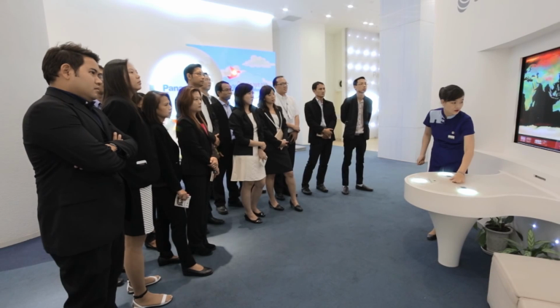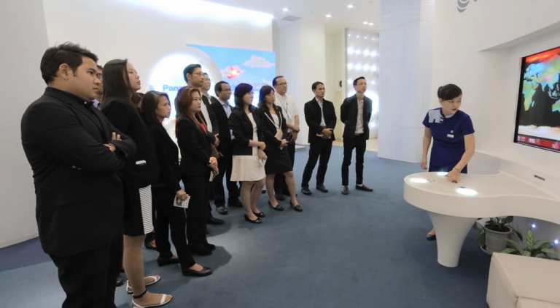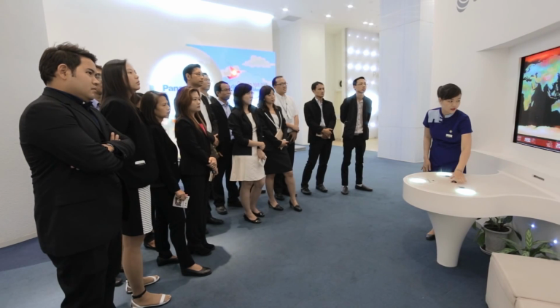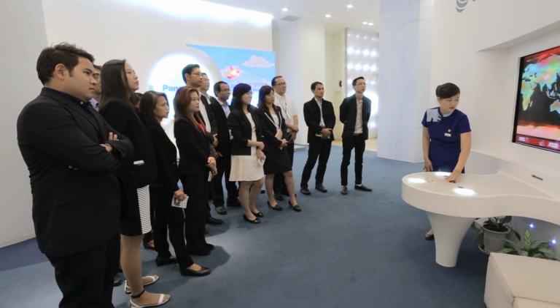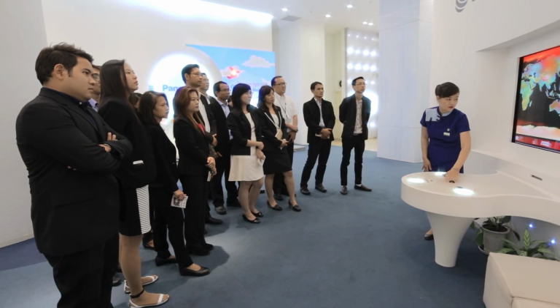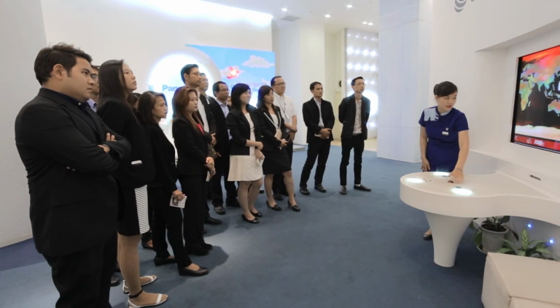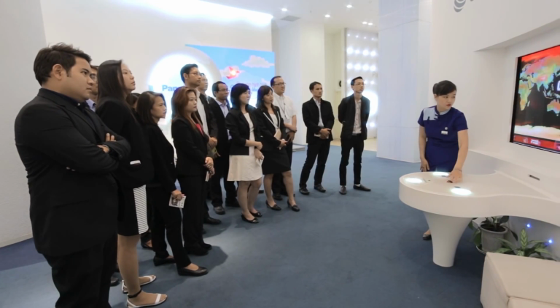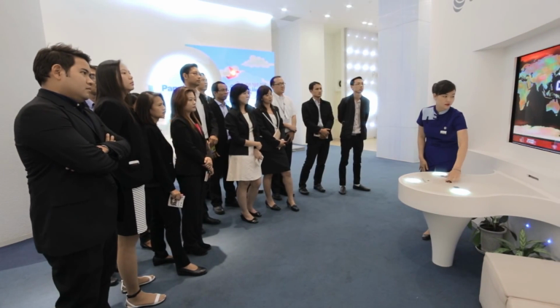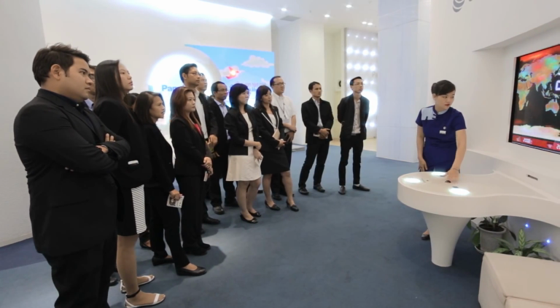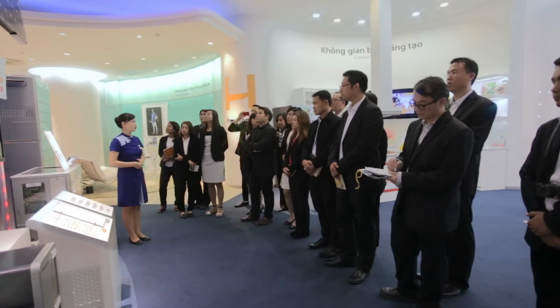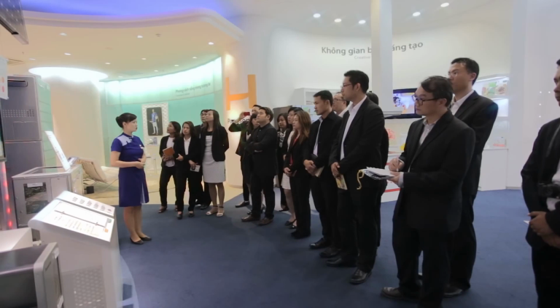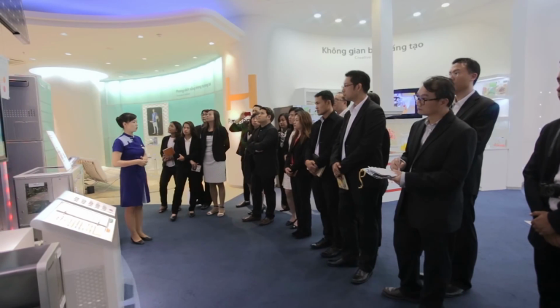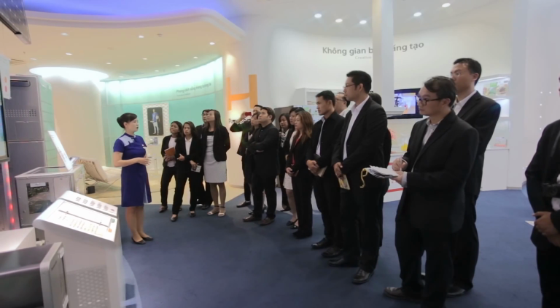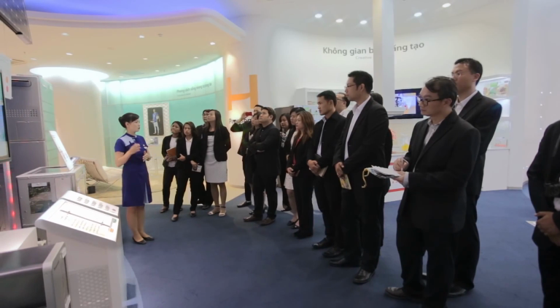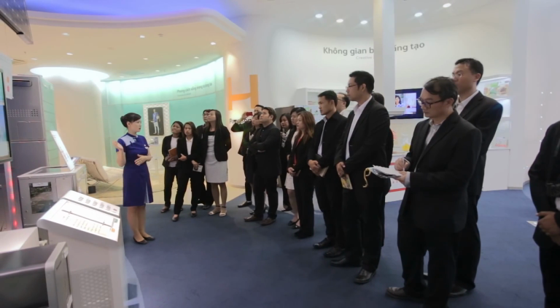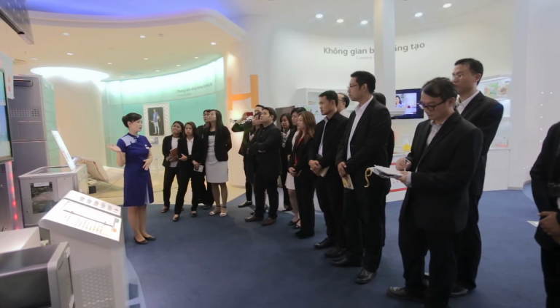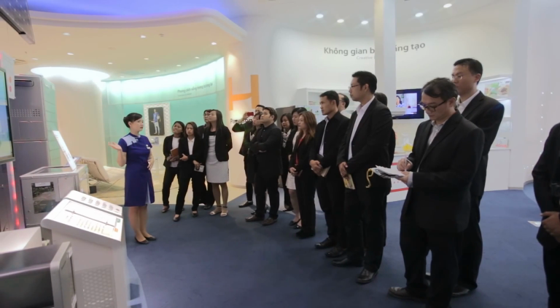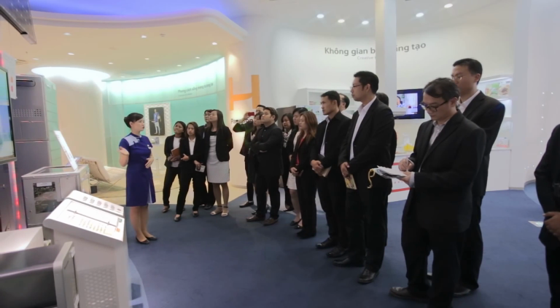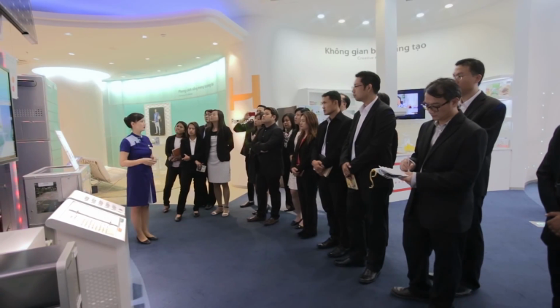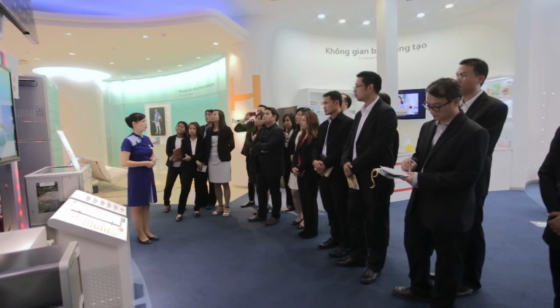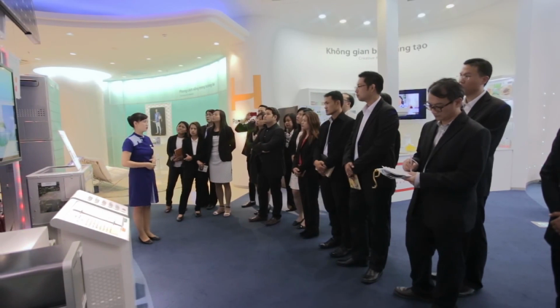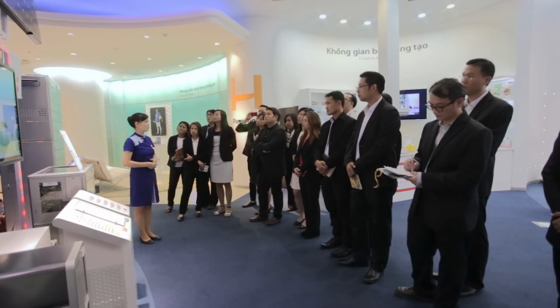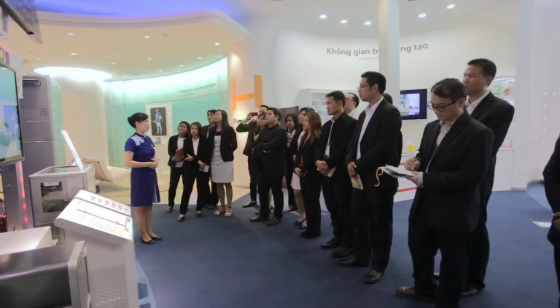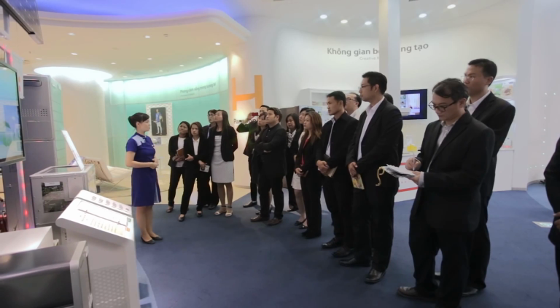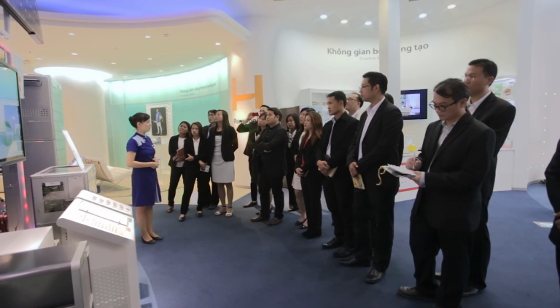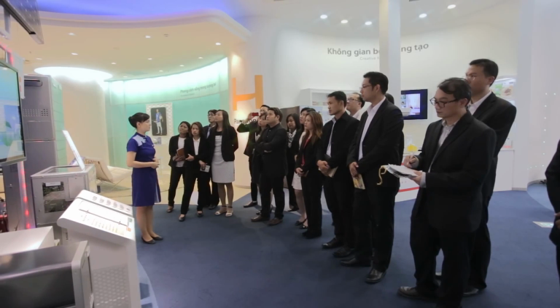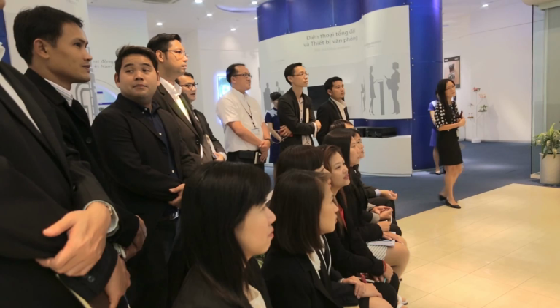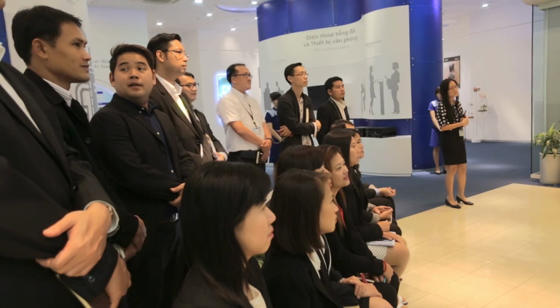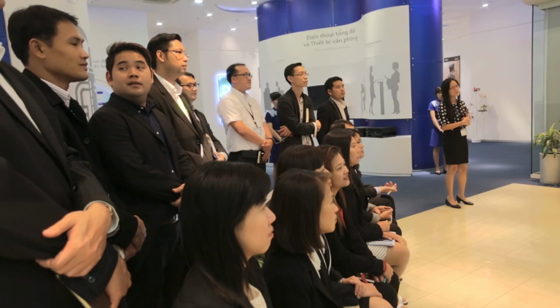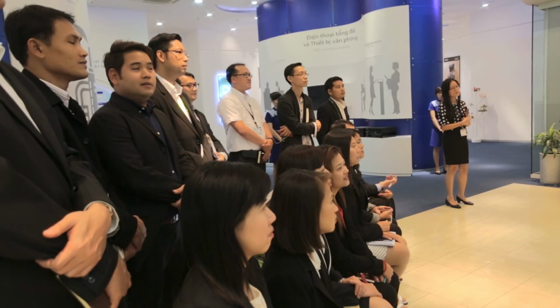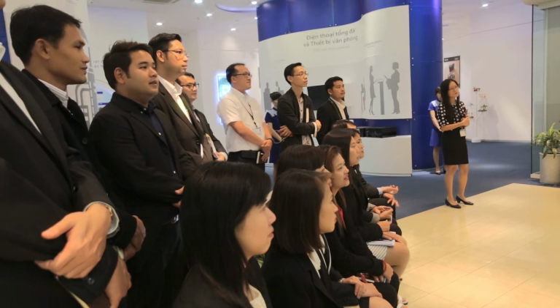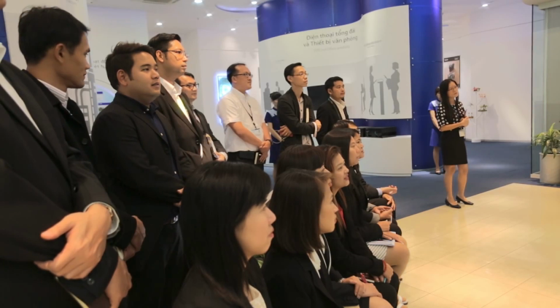Meanwhile, there are other hands-on activities for adults to experience innovations both in lifestyle and business style that Panasonic proposes.